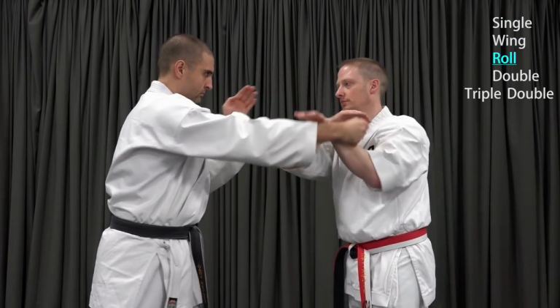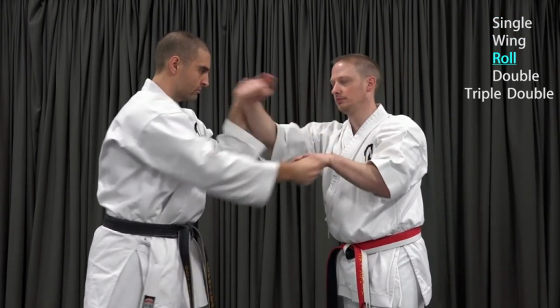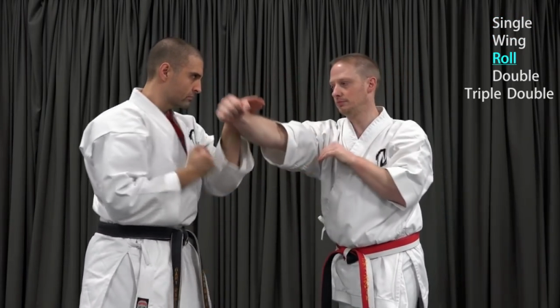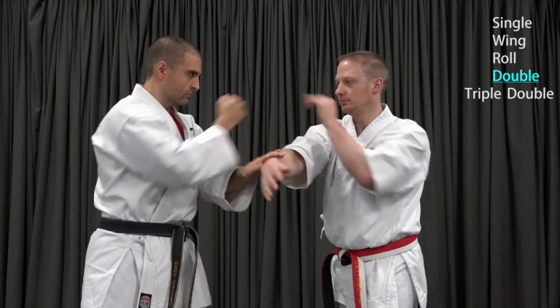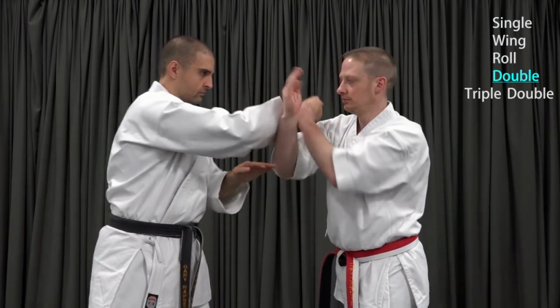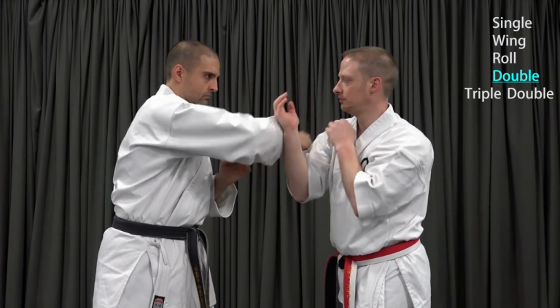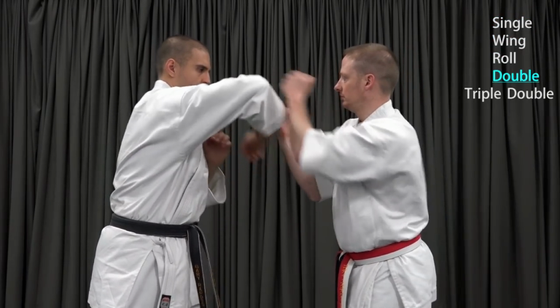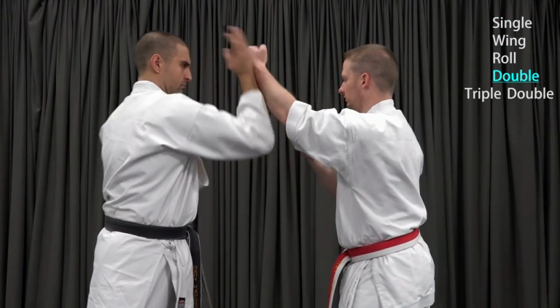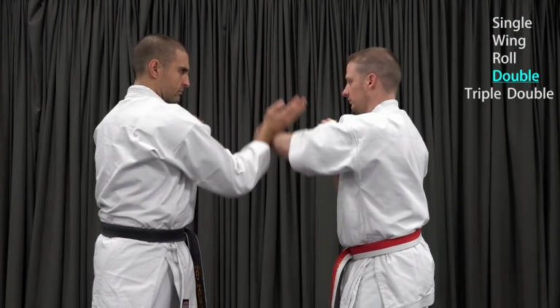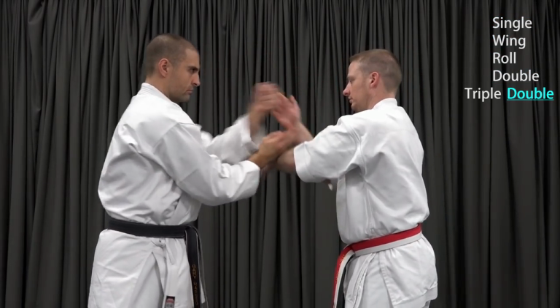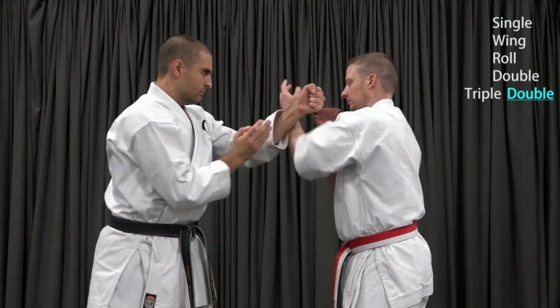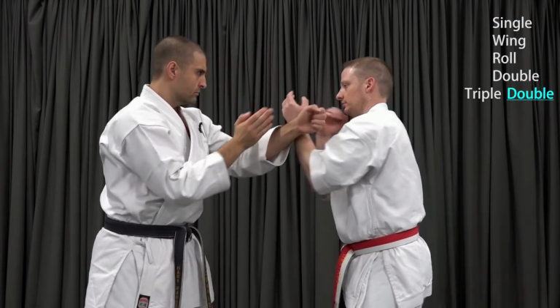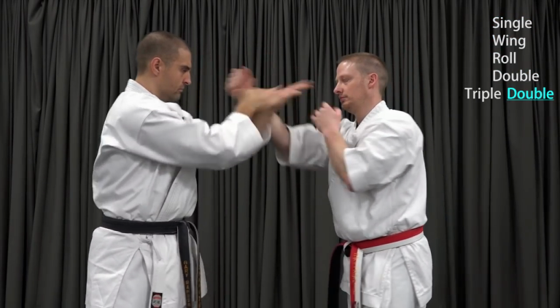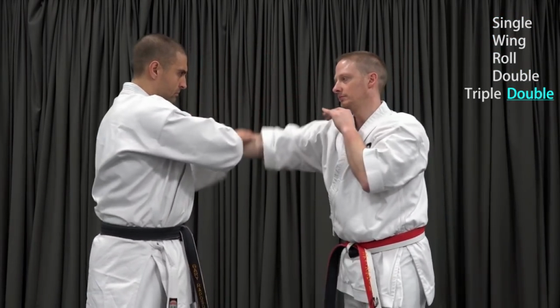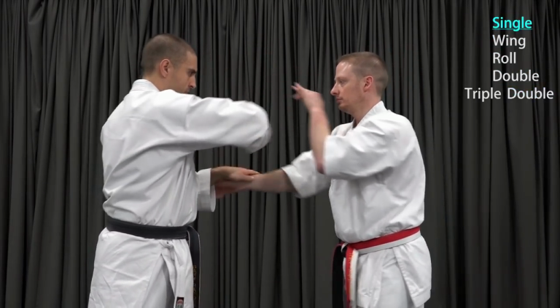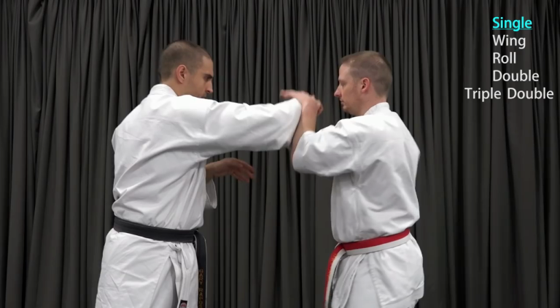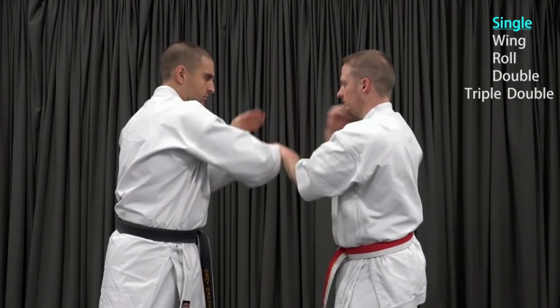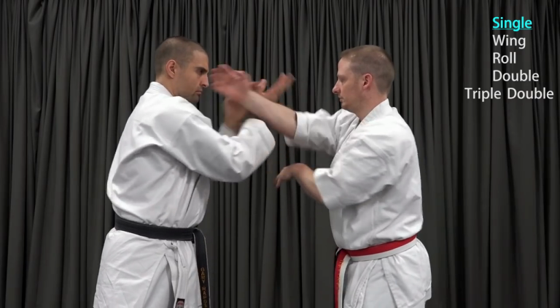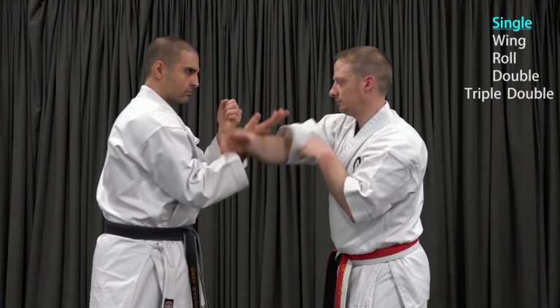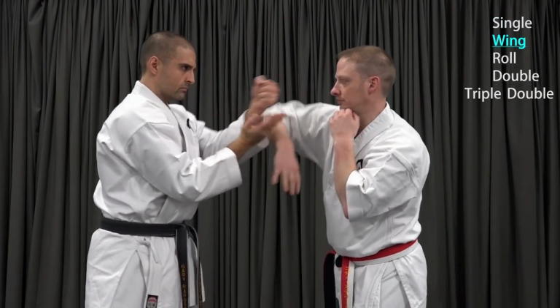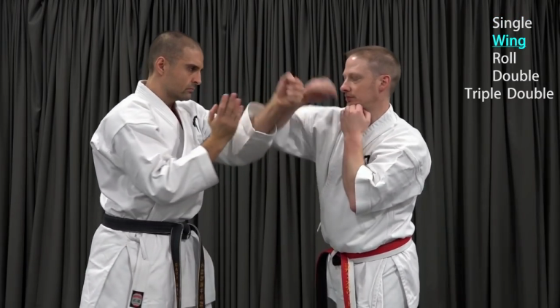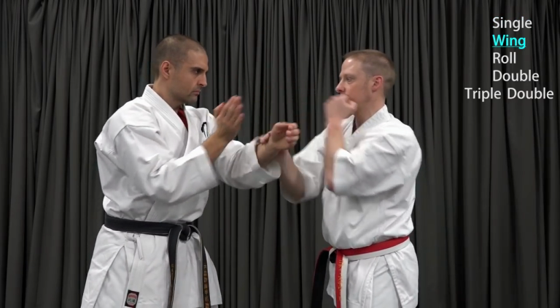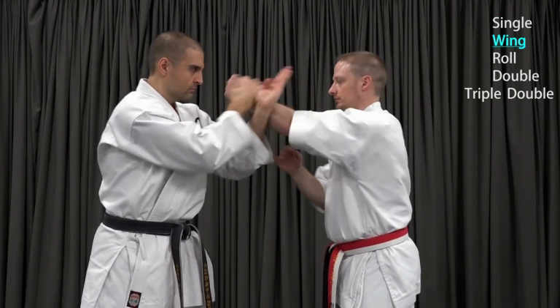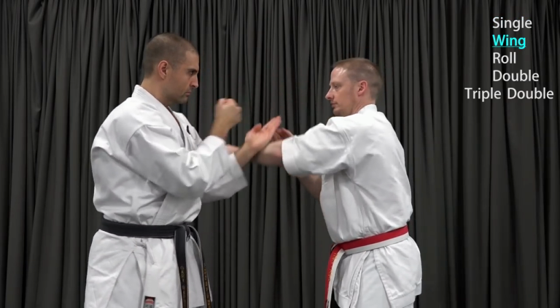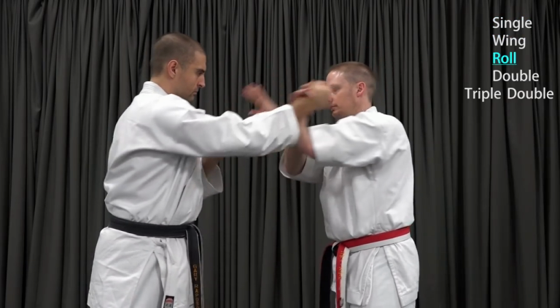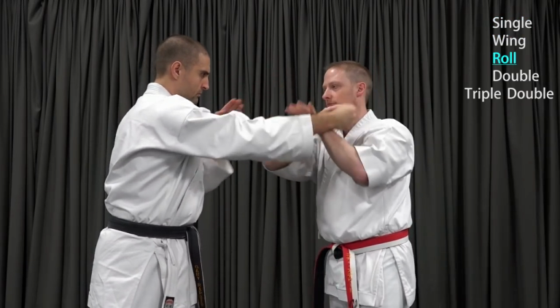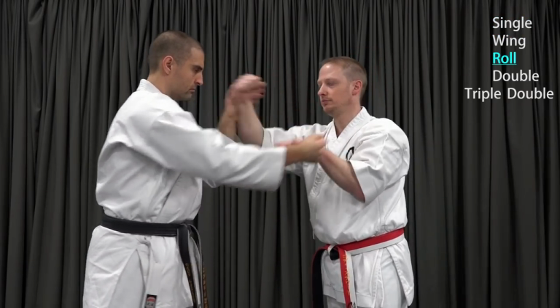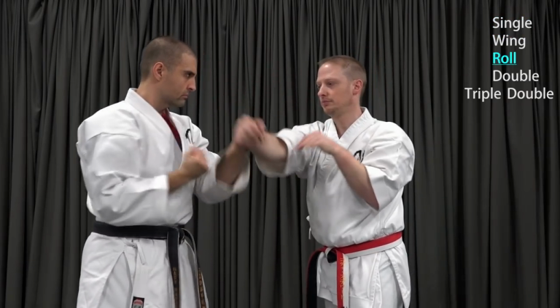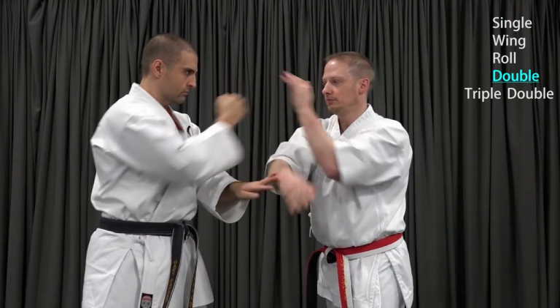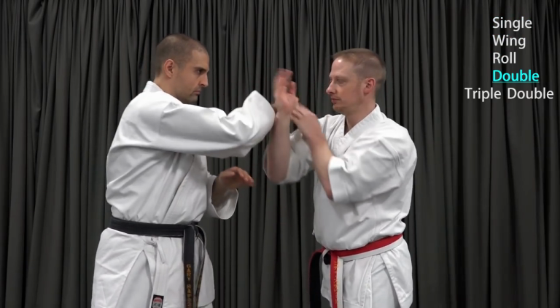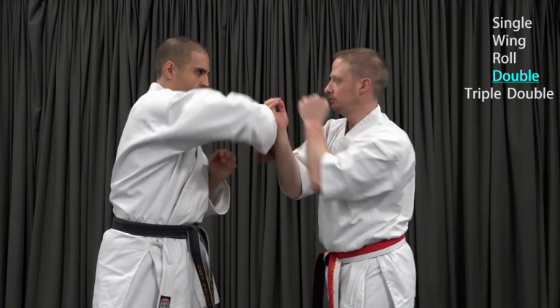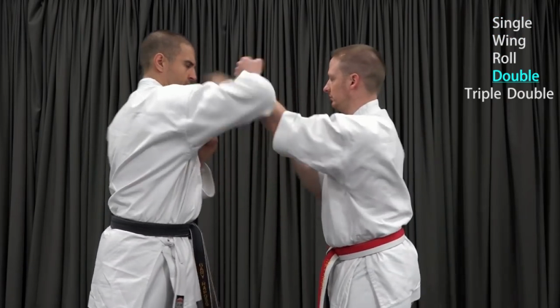First time through: end on a double. Second time through: end on a triple.